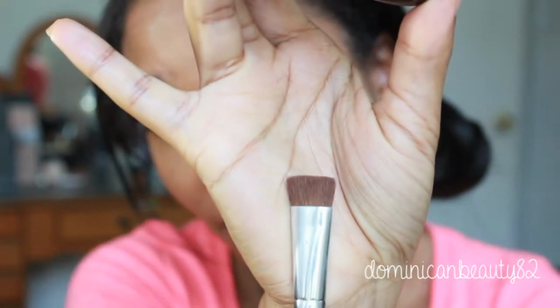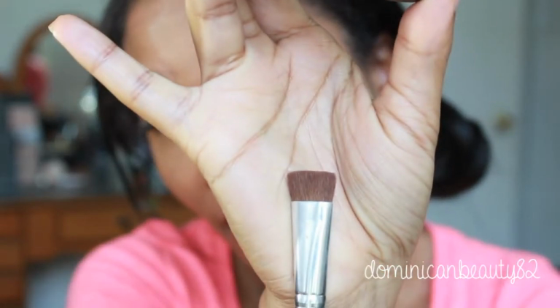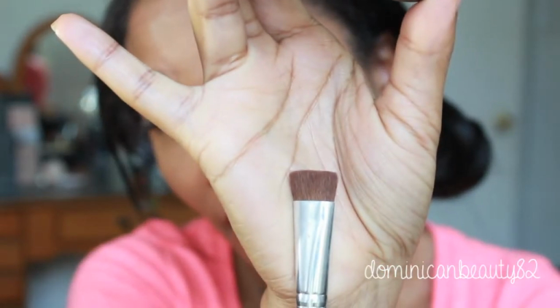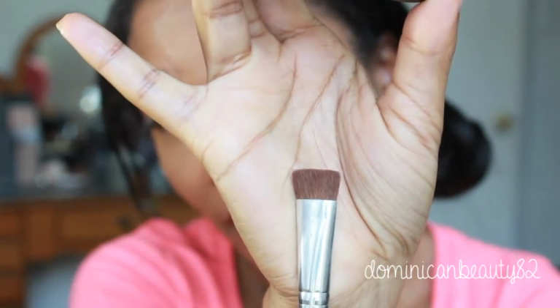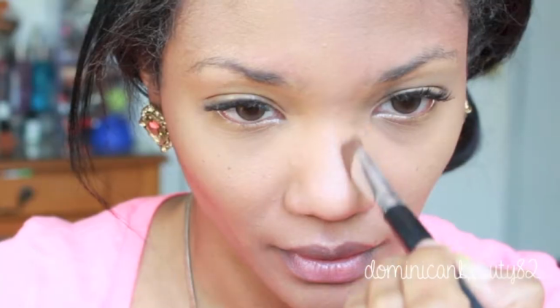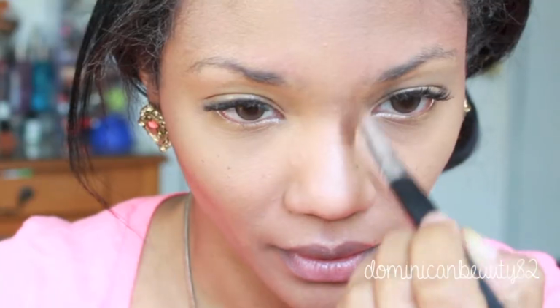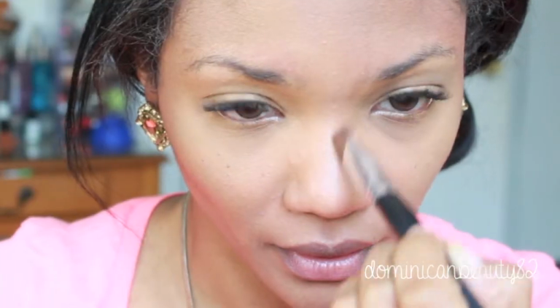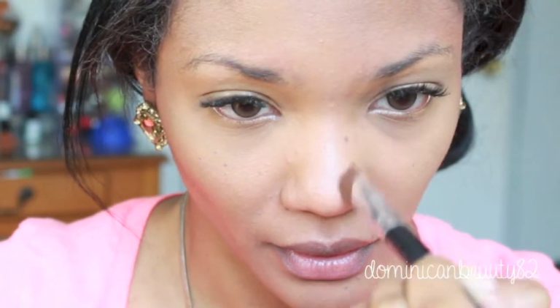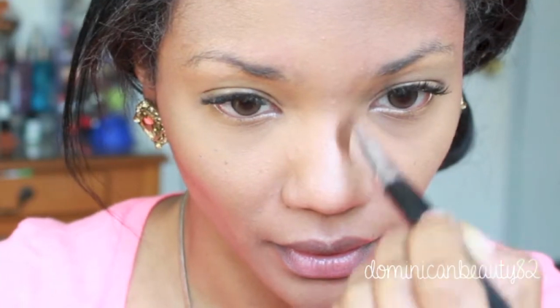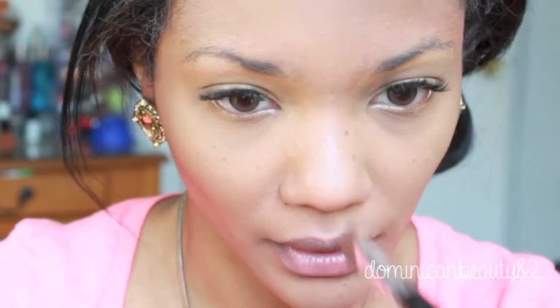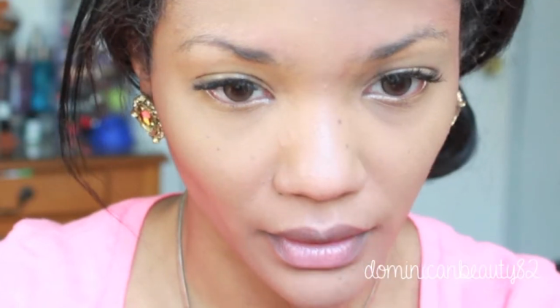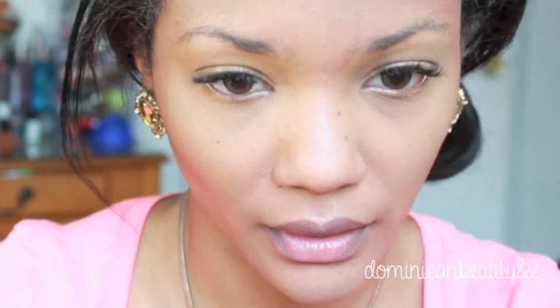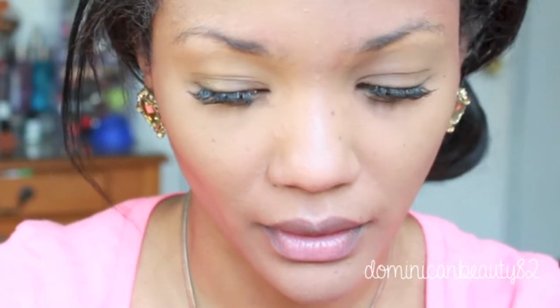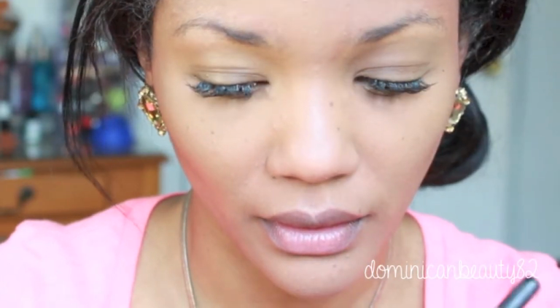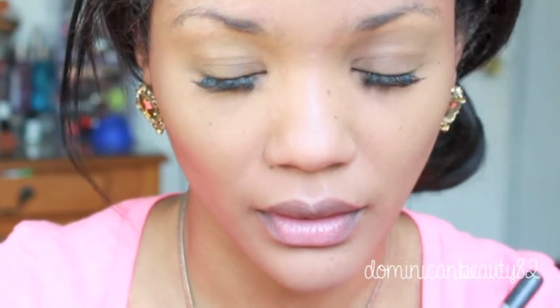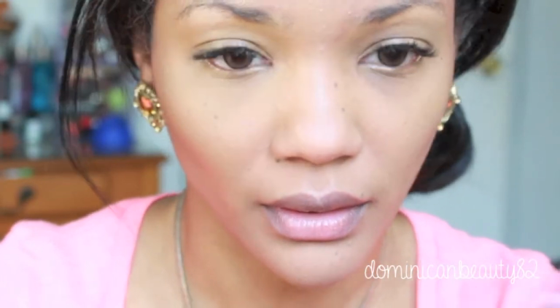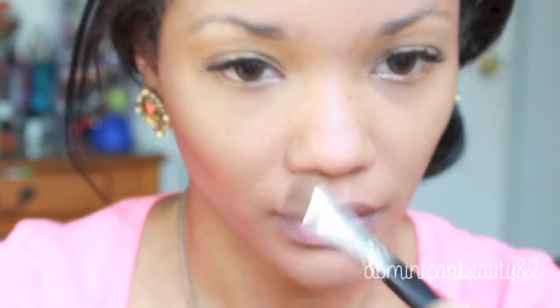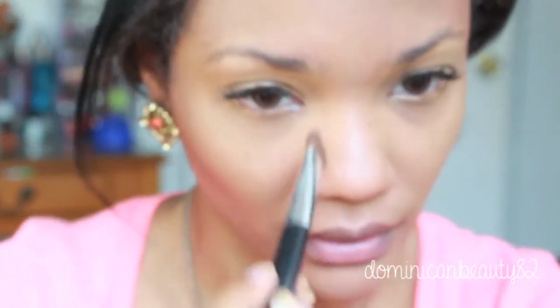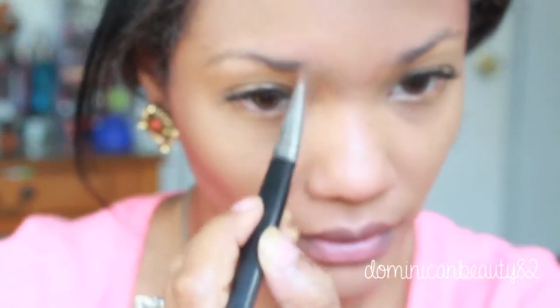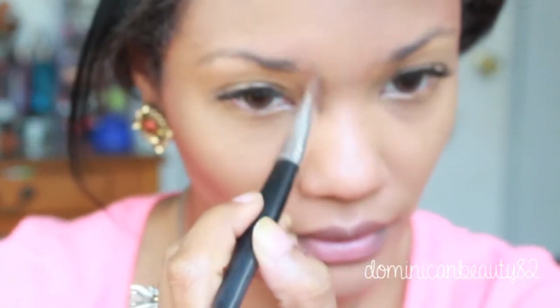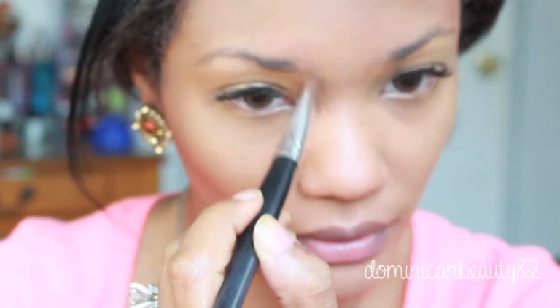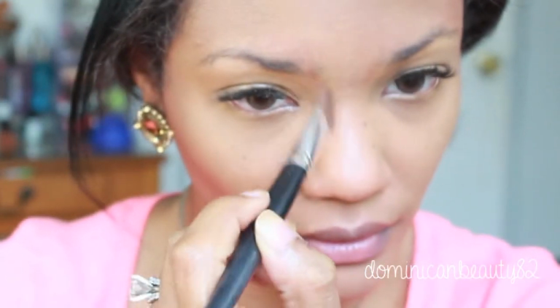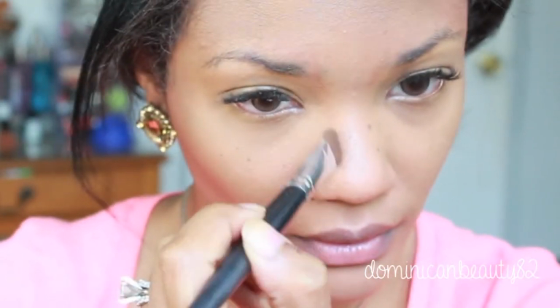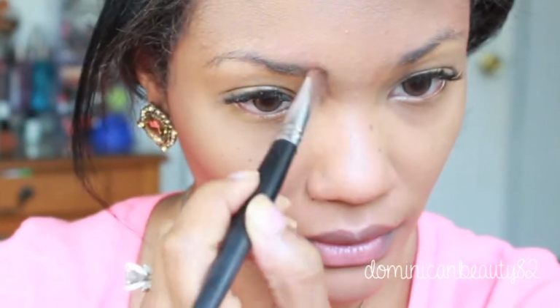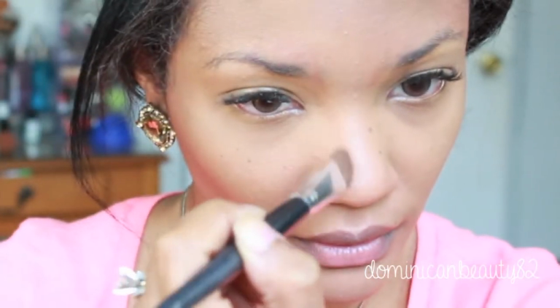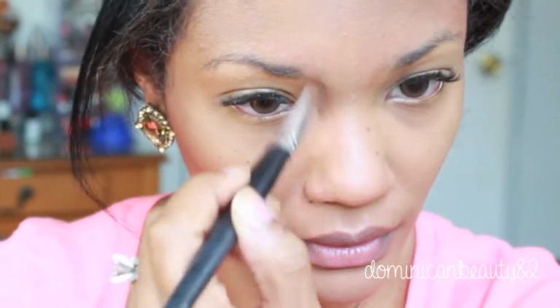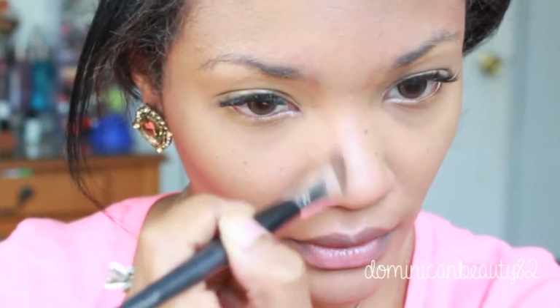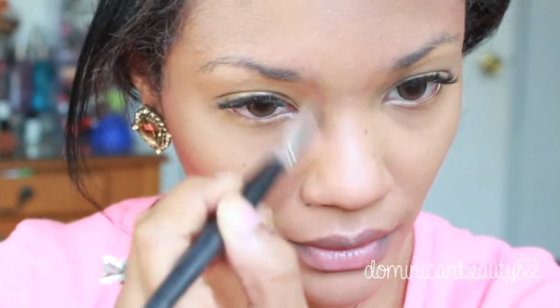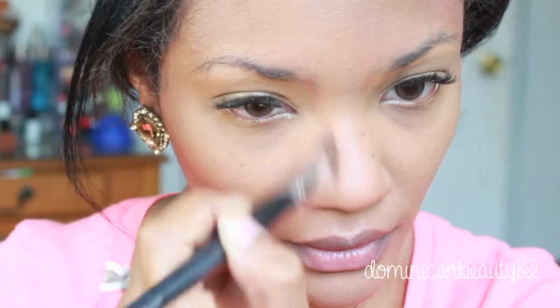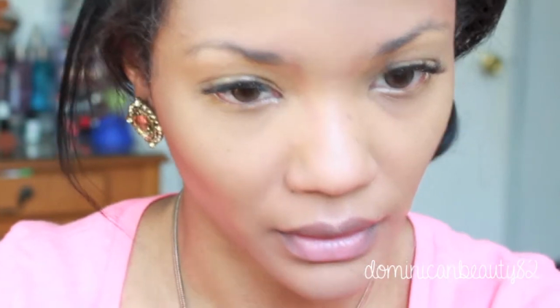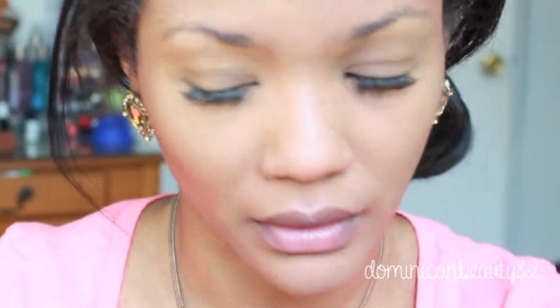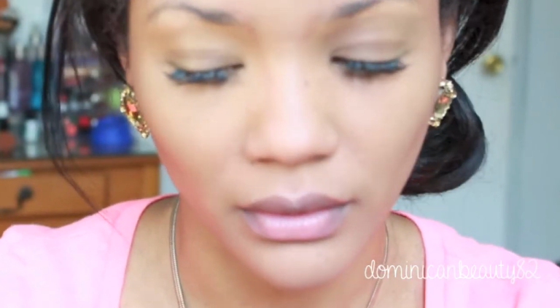Chisel your nose by applying the same powder, but using a small flat brush to contour.